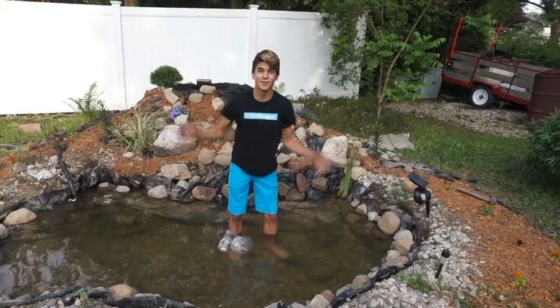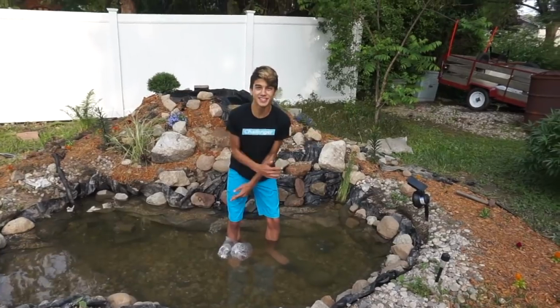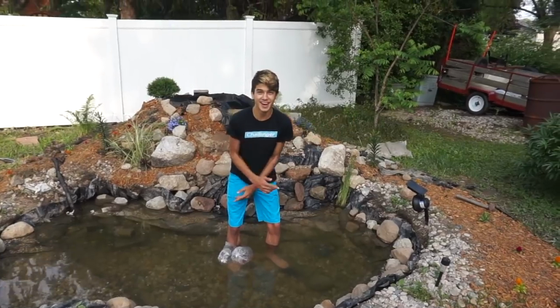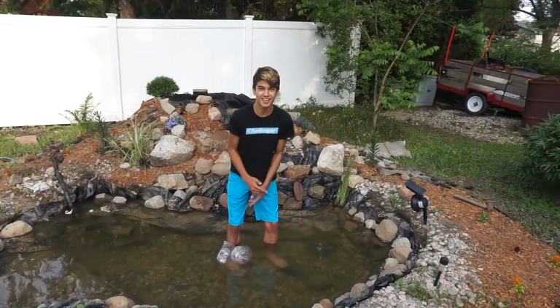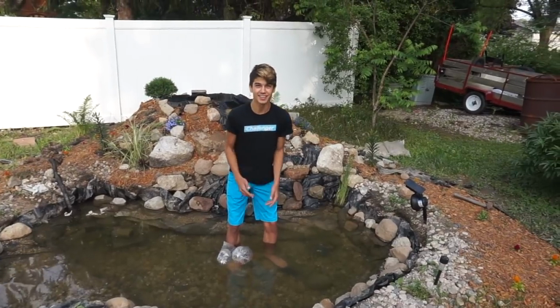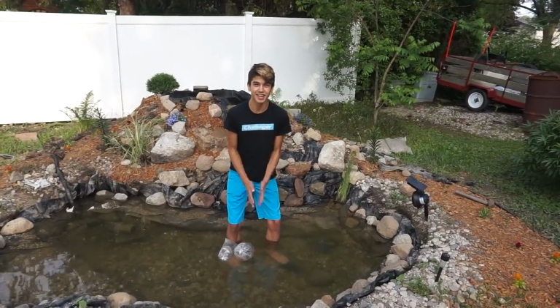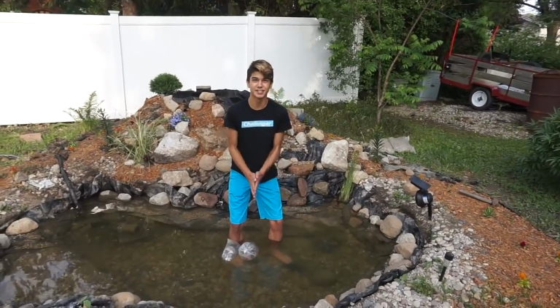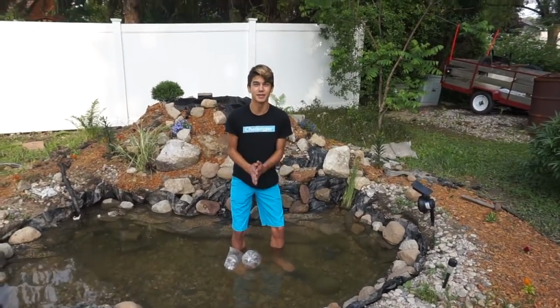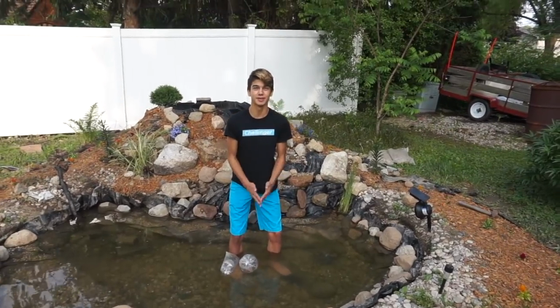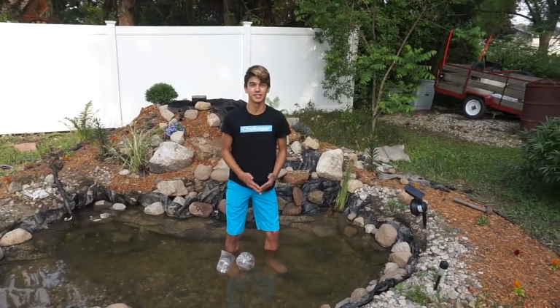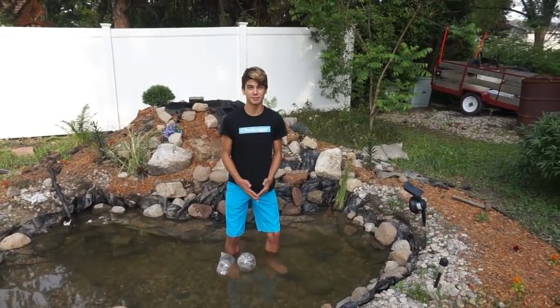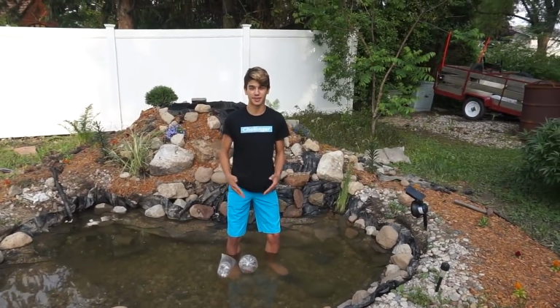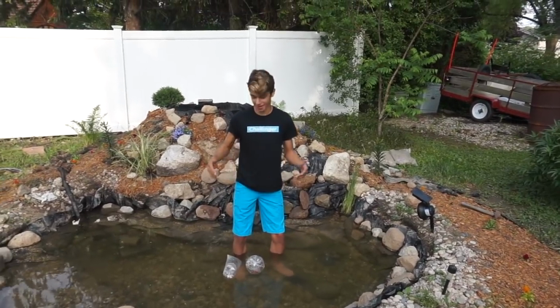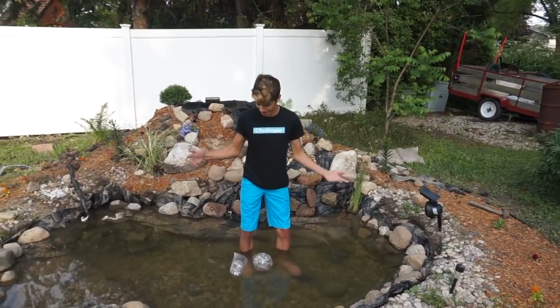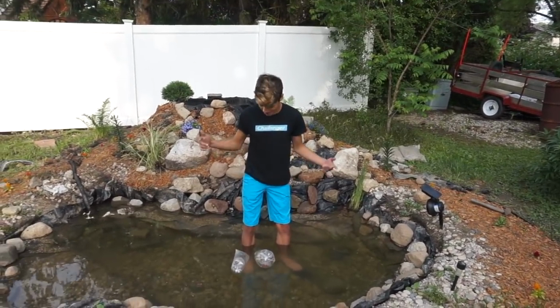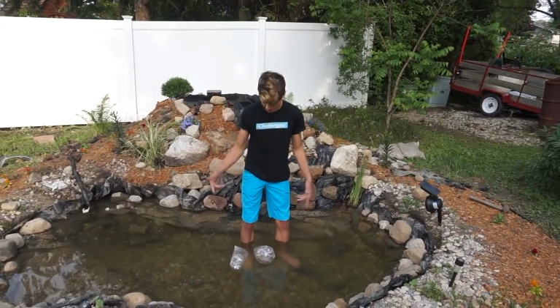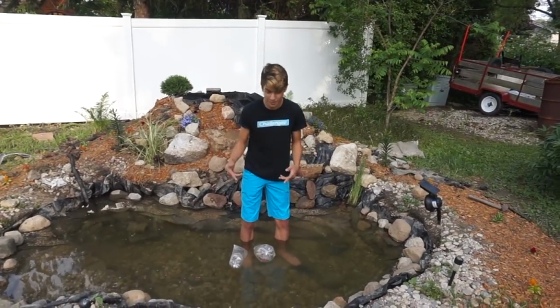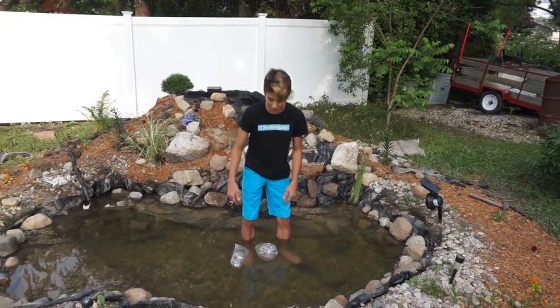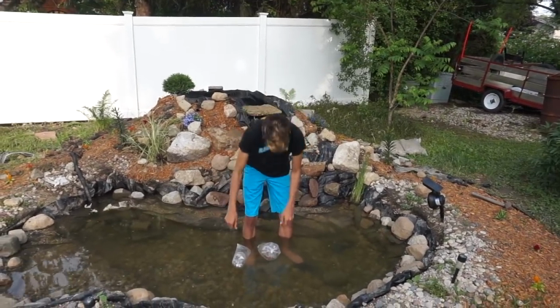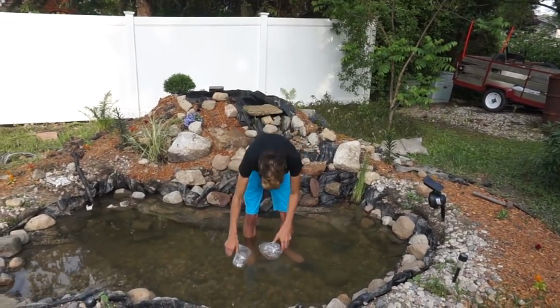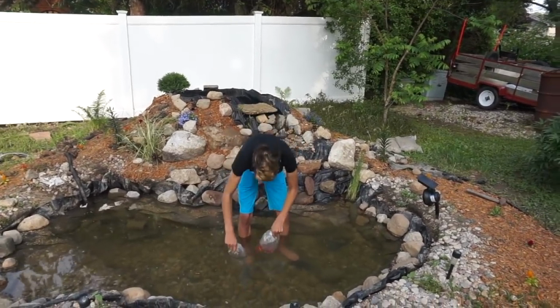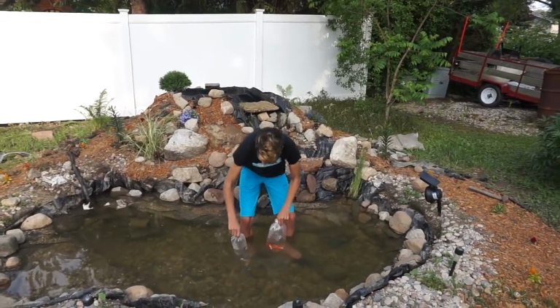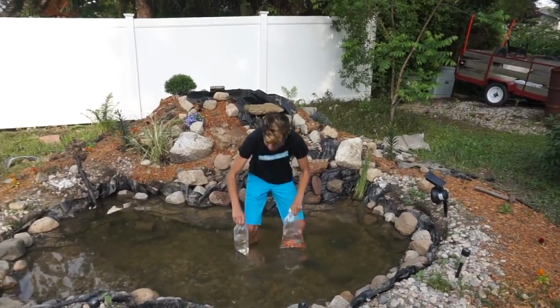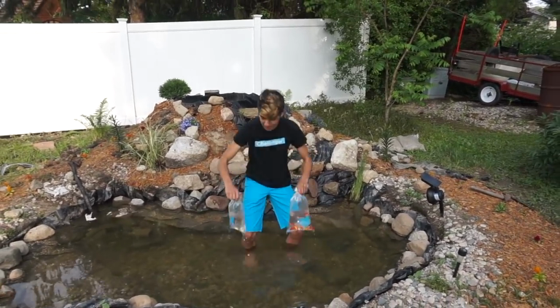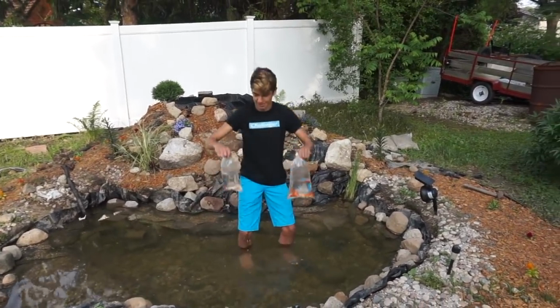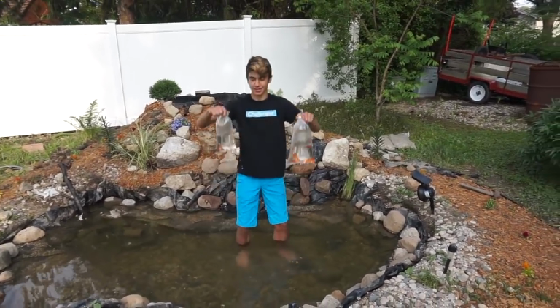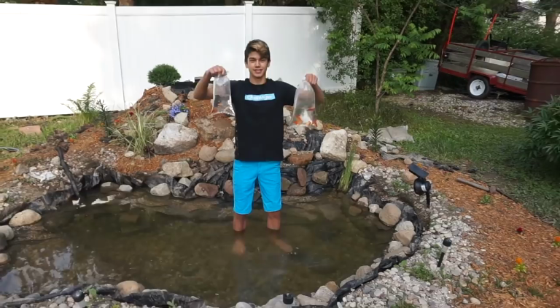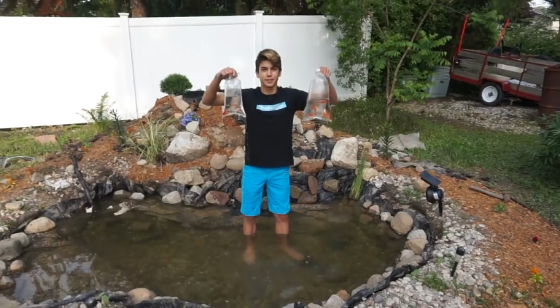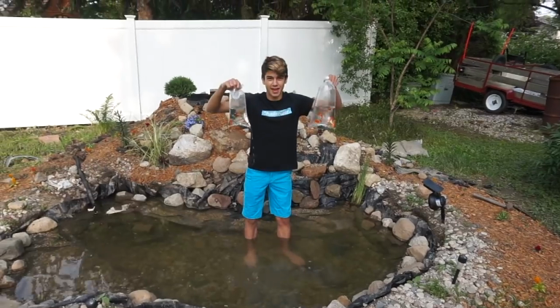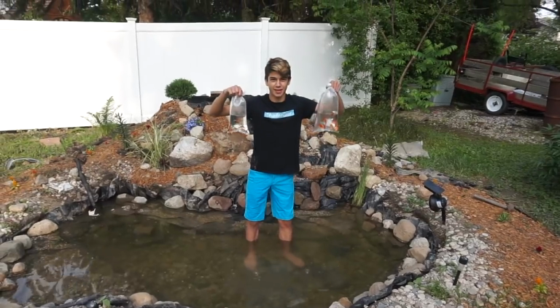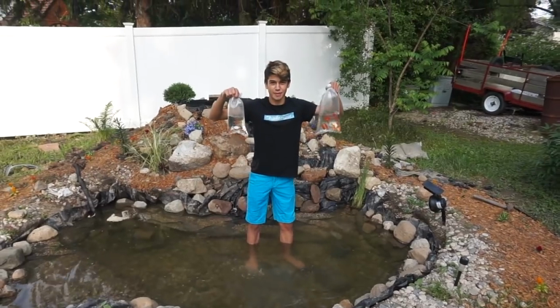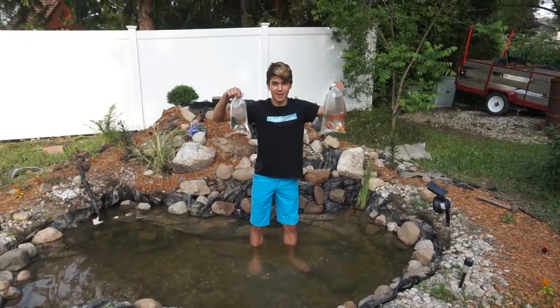Yo, what's Crackalackin' Challenger? I'm your host James Moreland, and guys, today we are adding in these guys to the backyard pond.